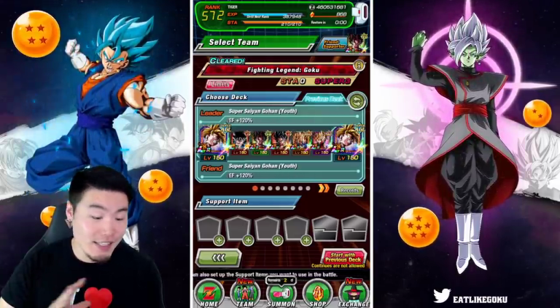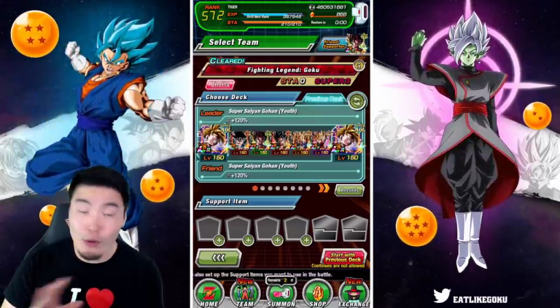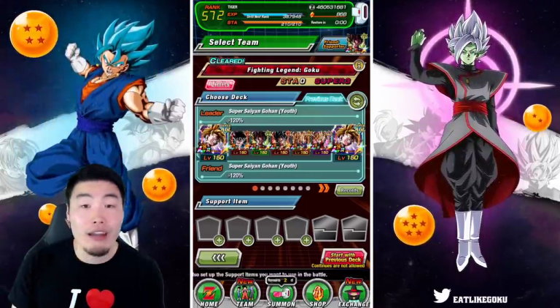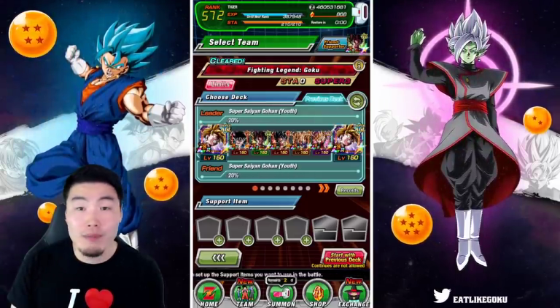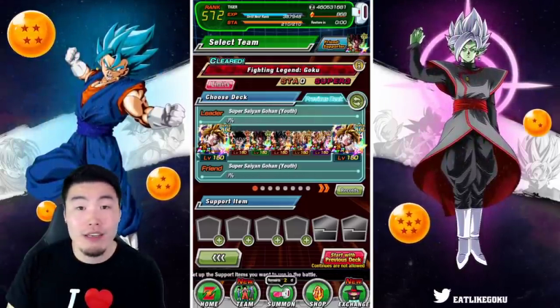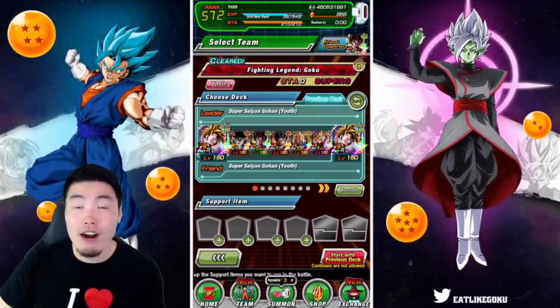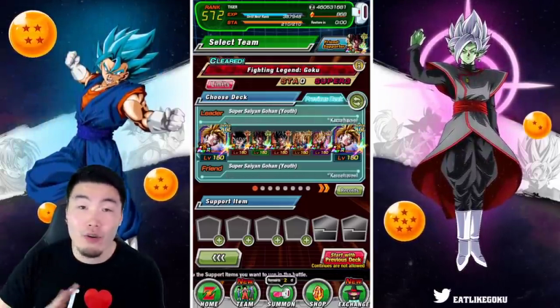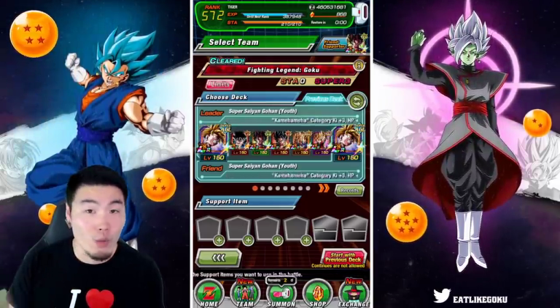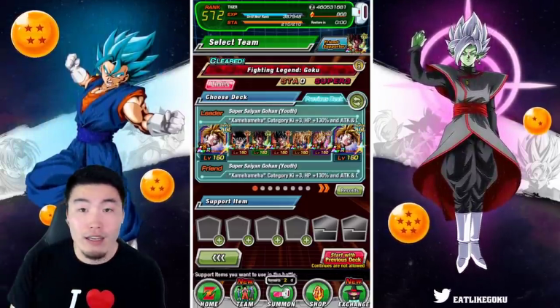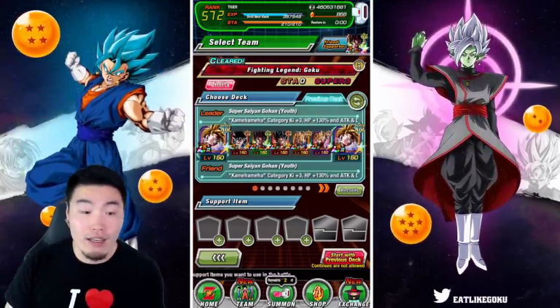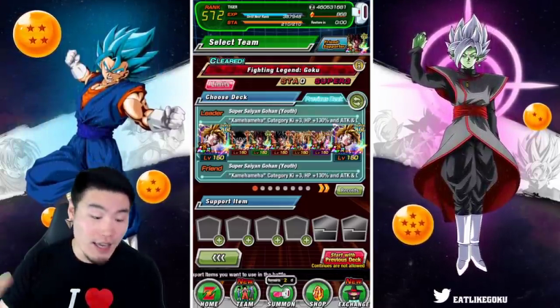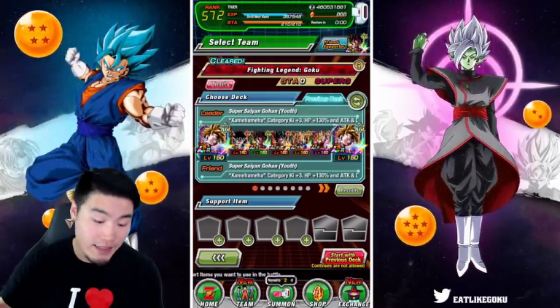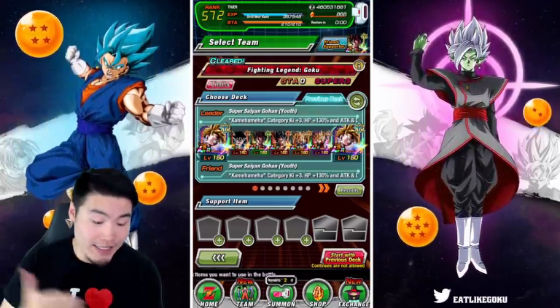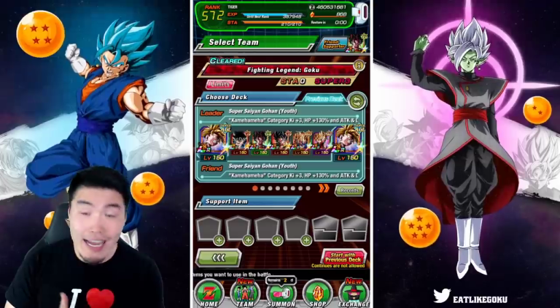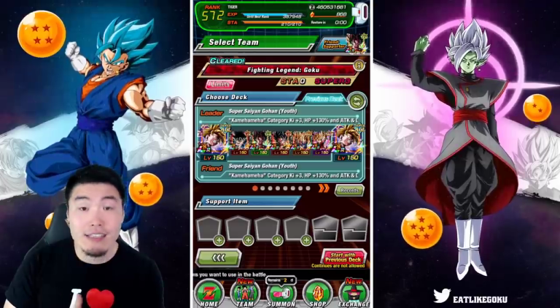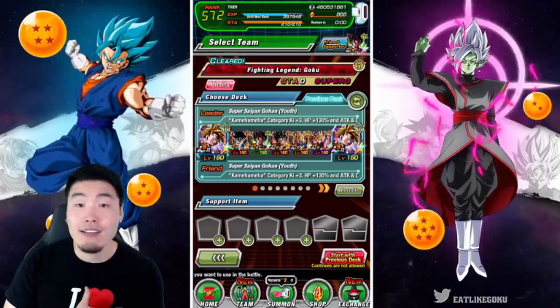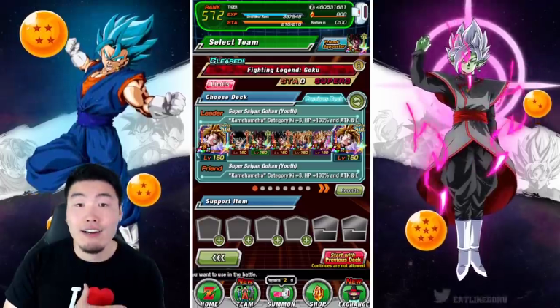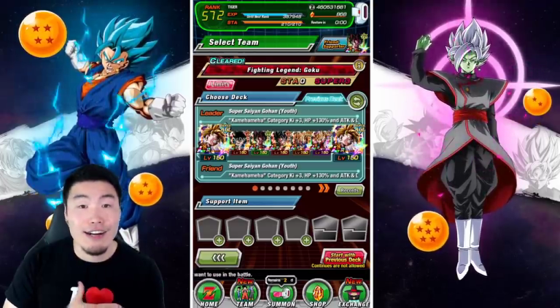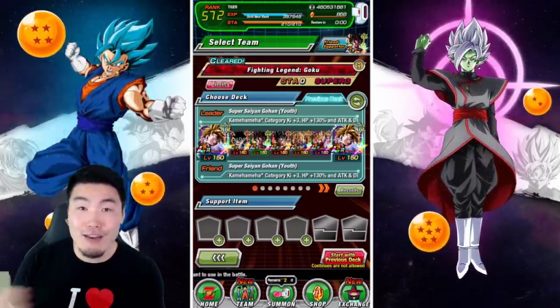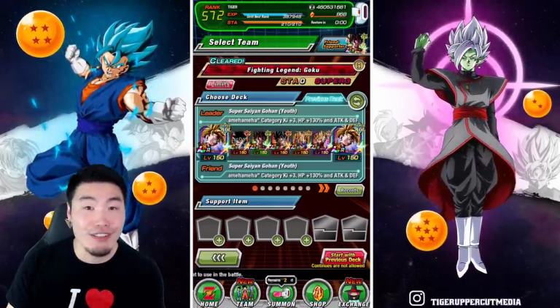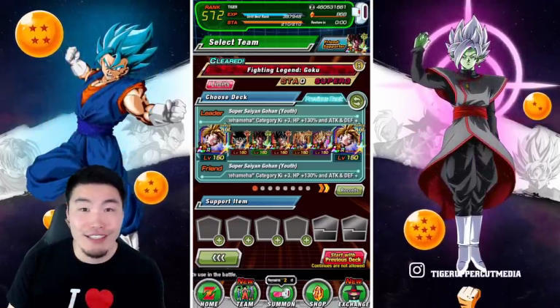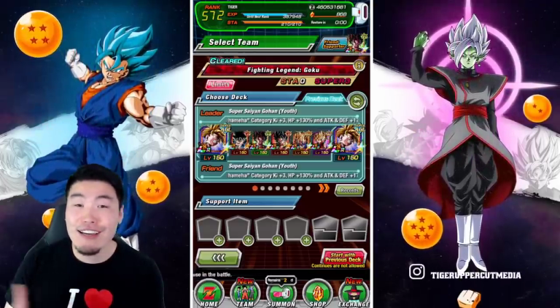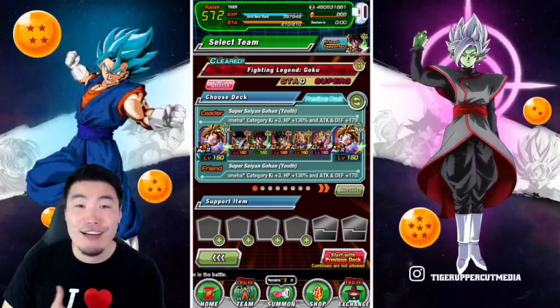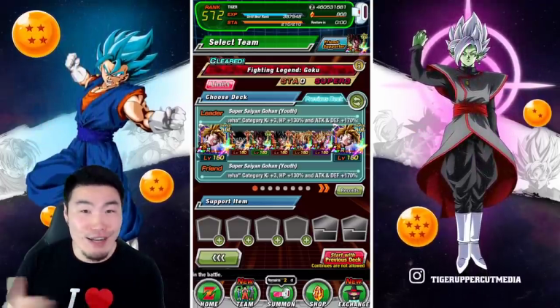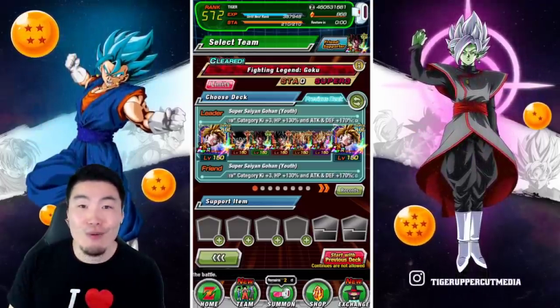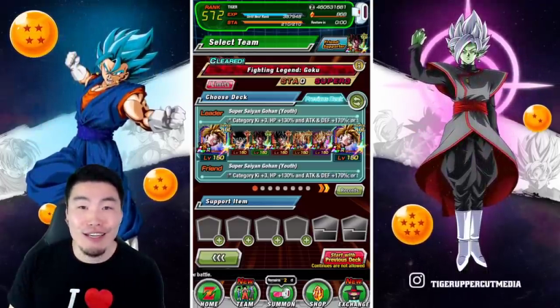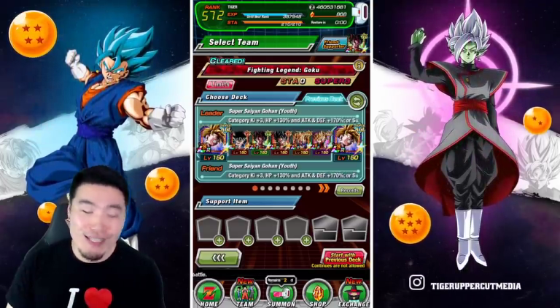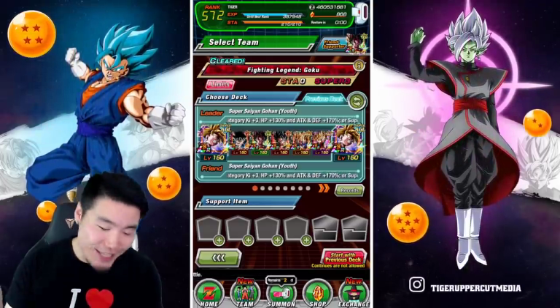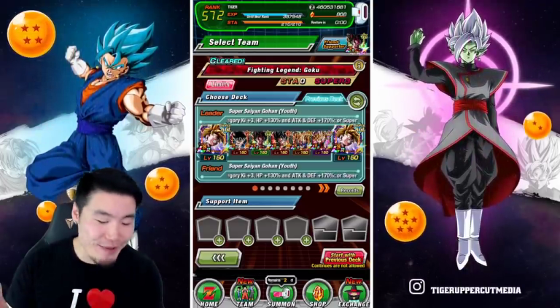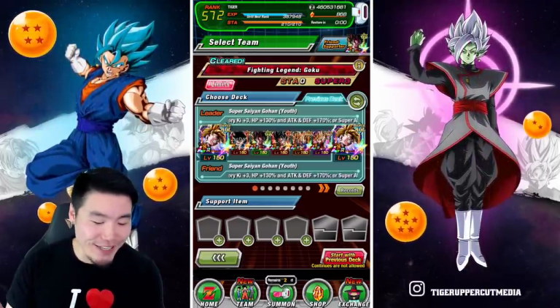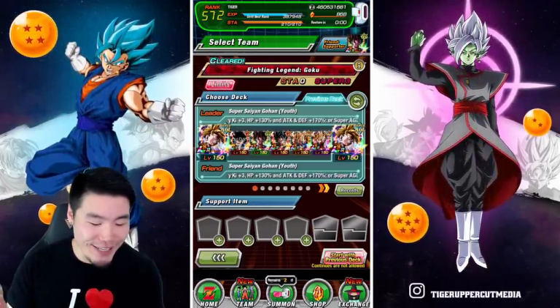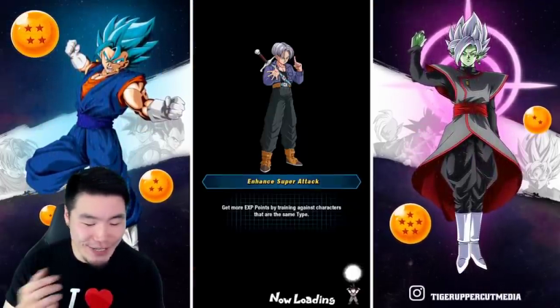No support items necessary because this team doesn't need it. Support items are for the weak, and these guys are definitely not weak. So let's jump in.